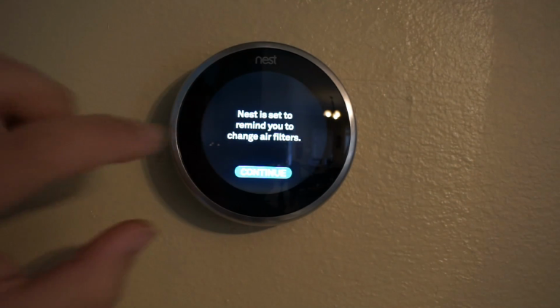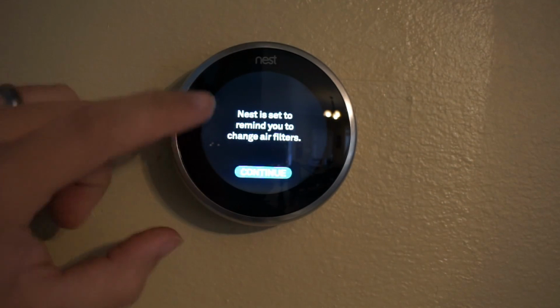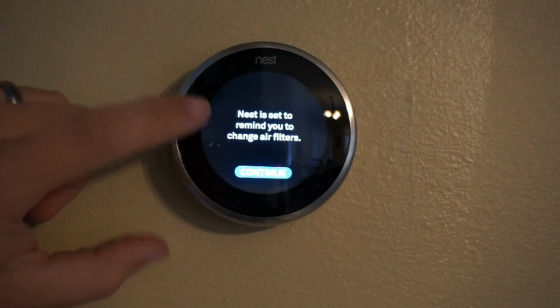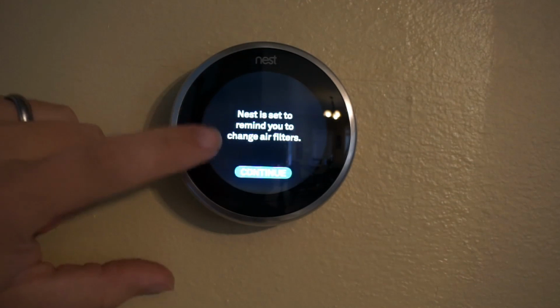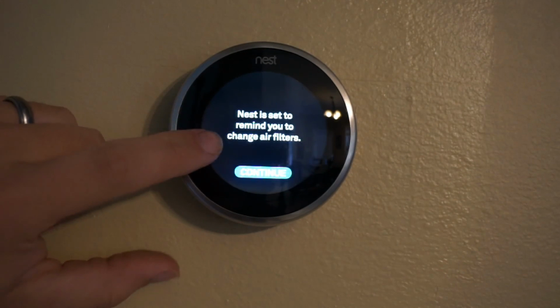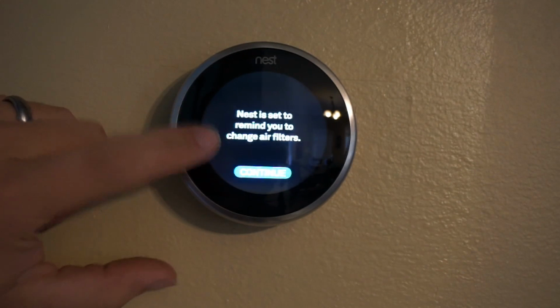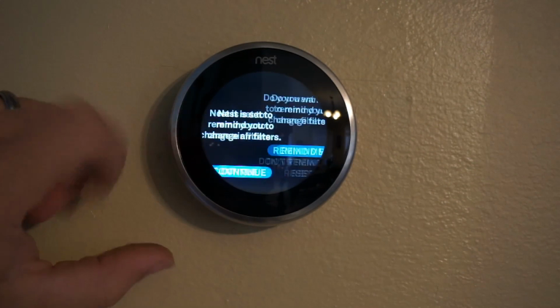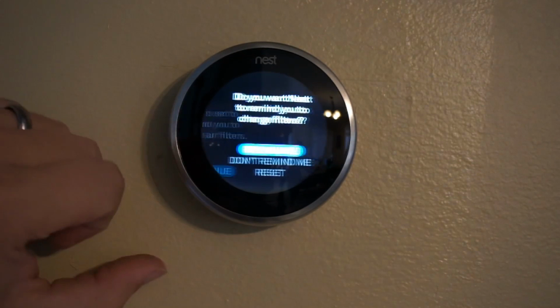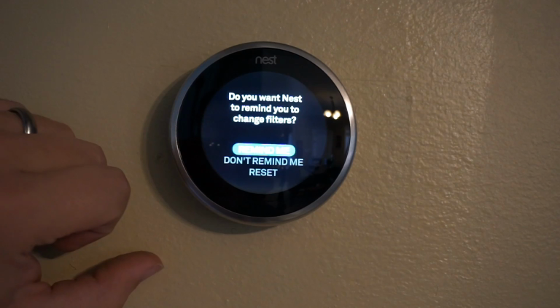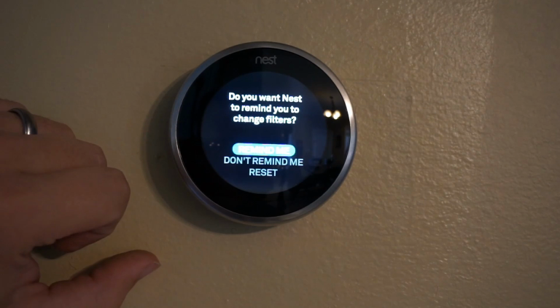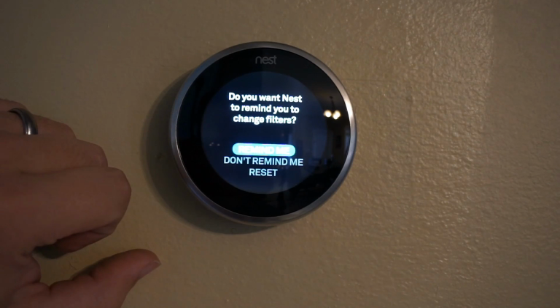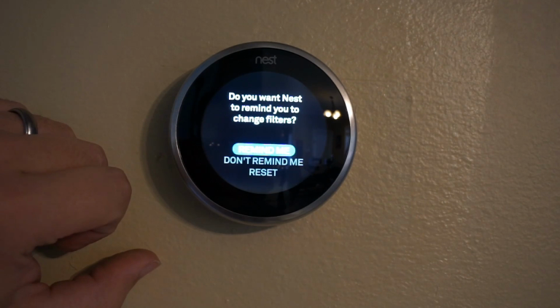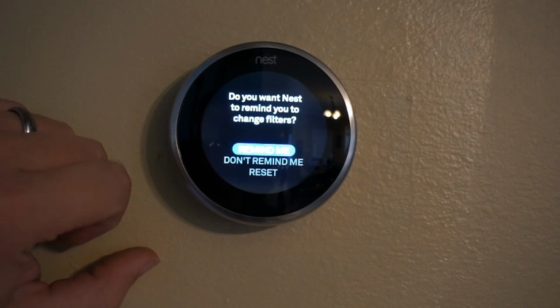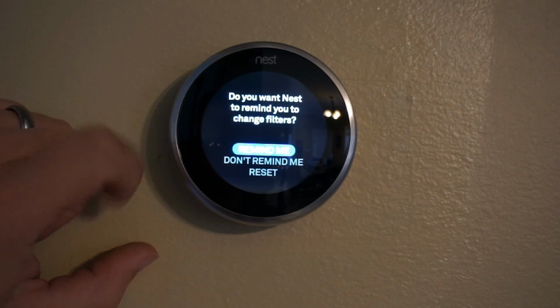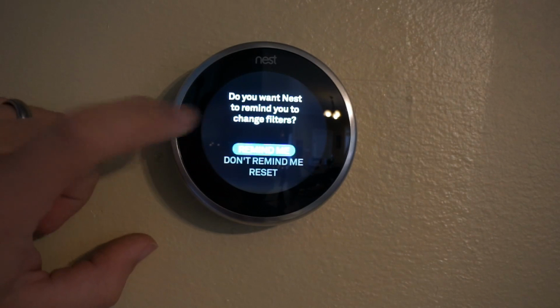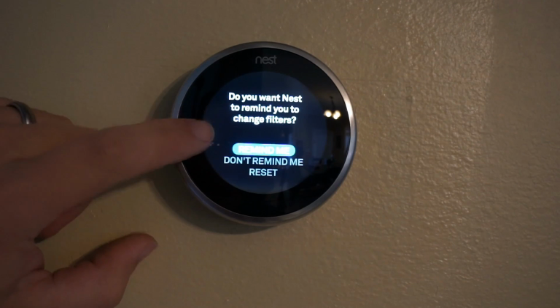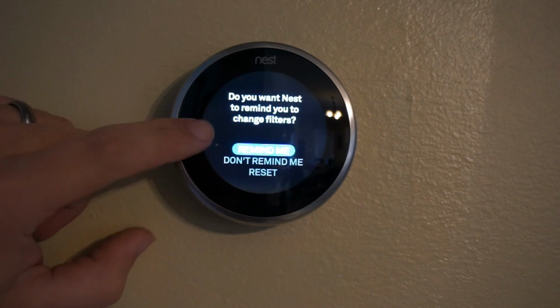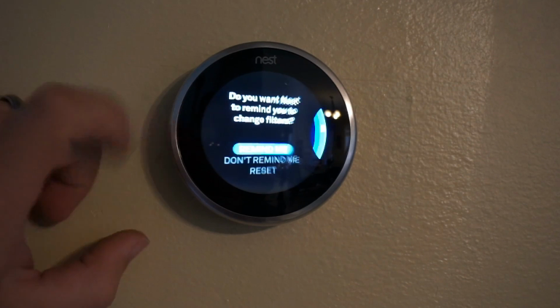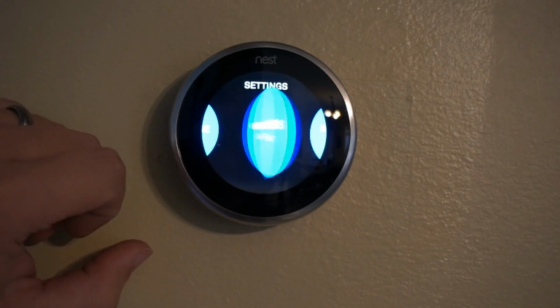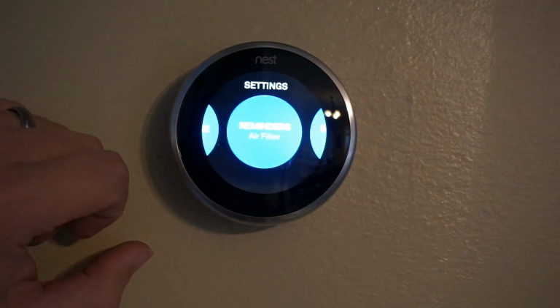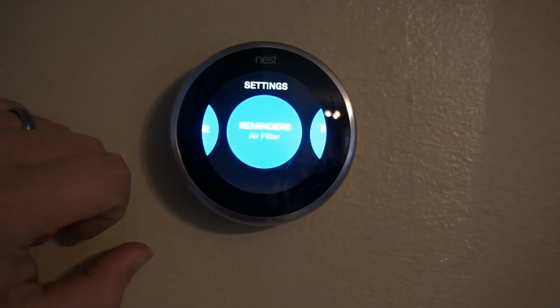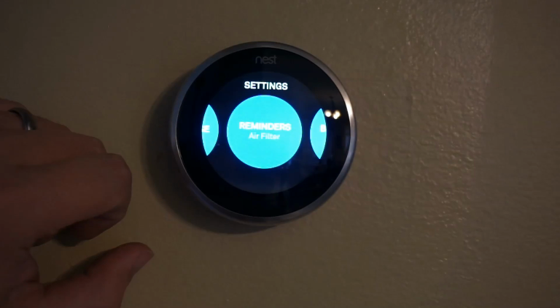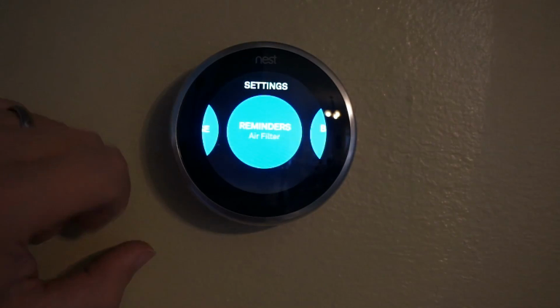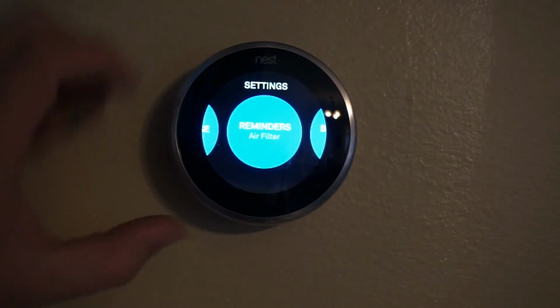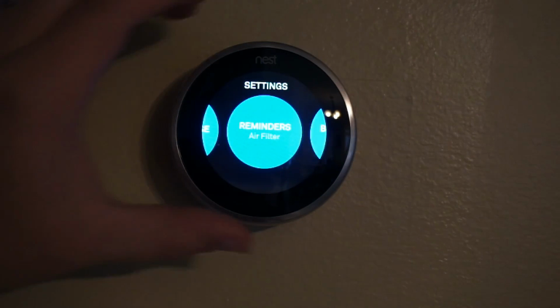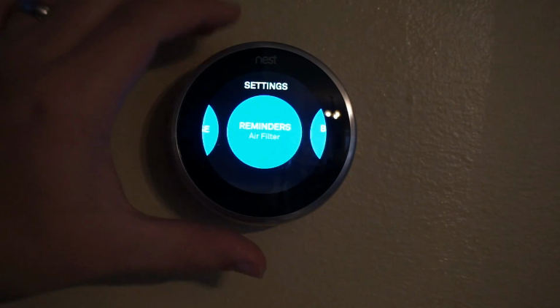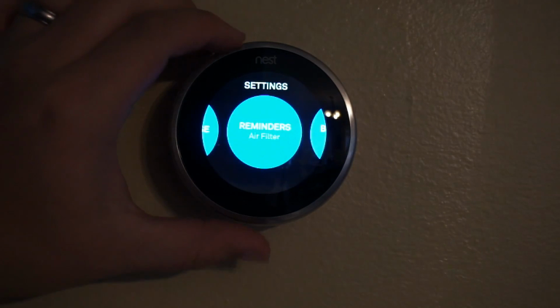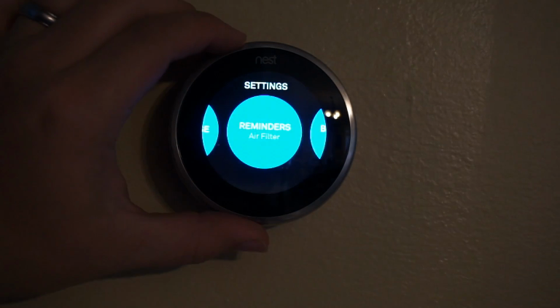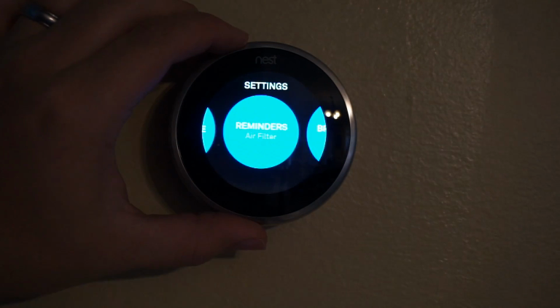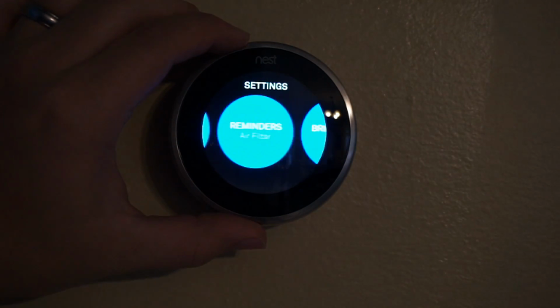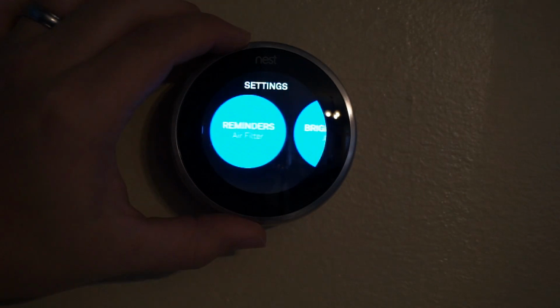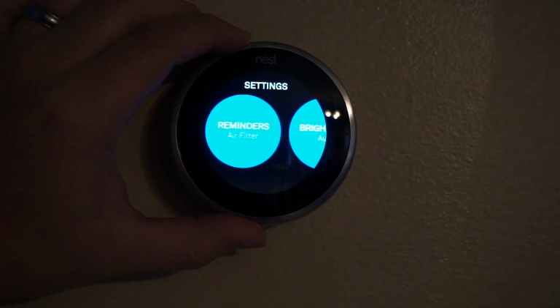You can have it set up to remind you to change your air filters. It's a nice option.